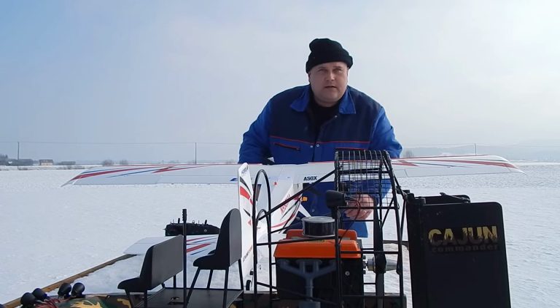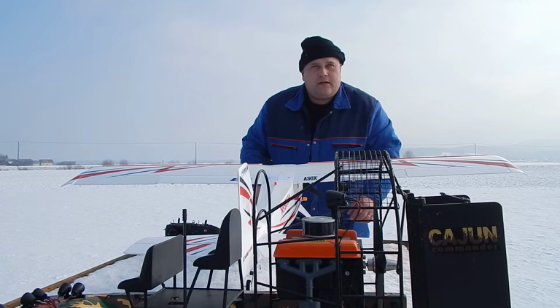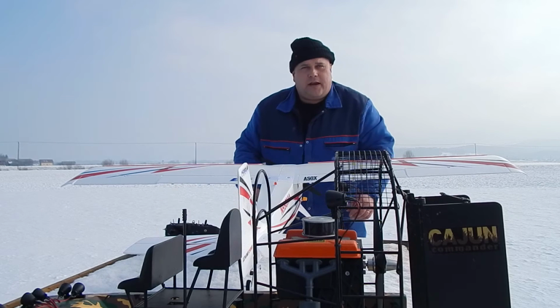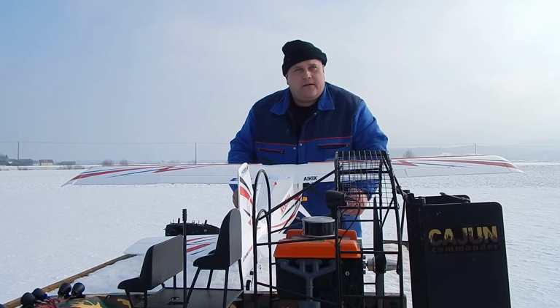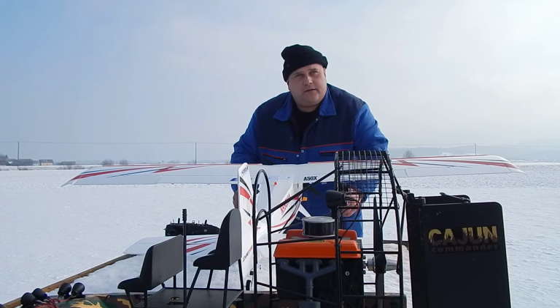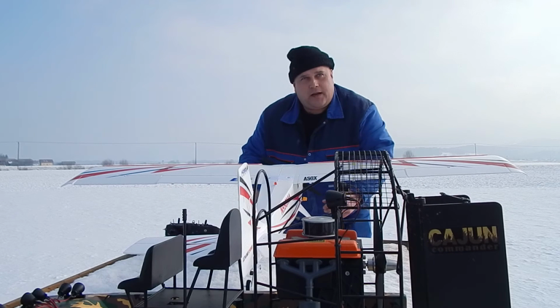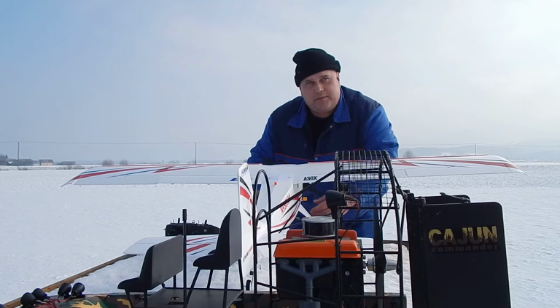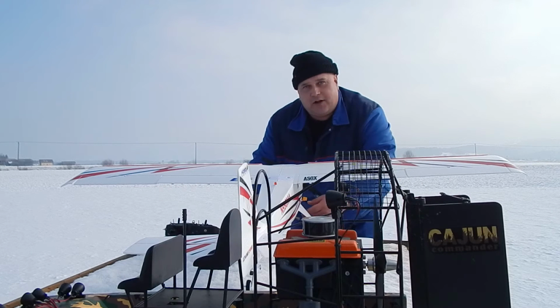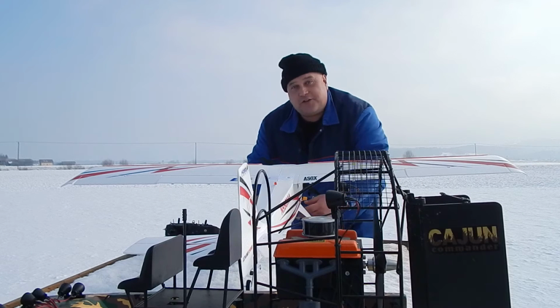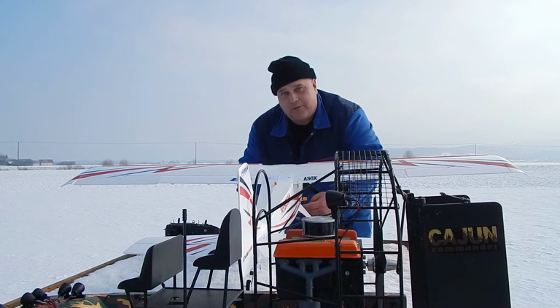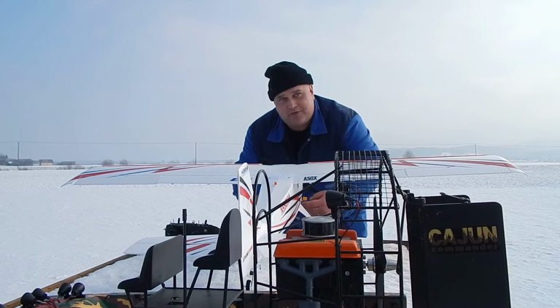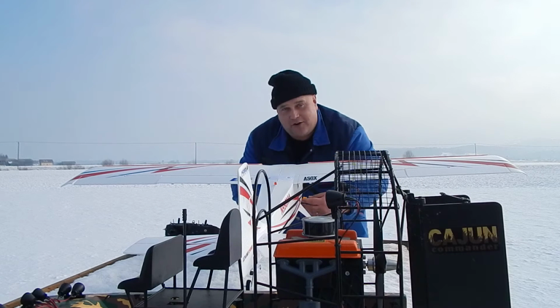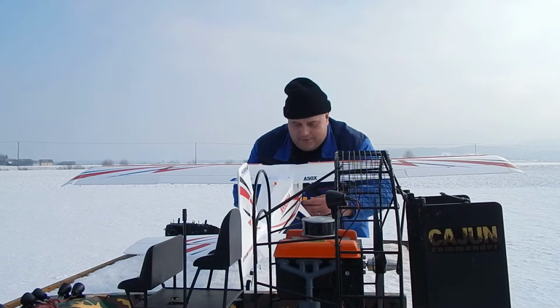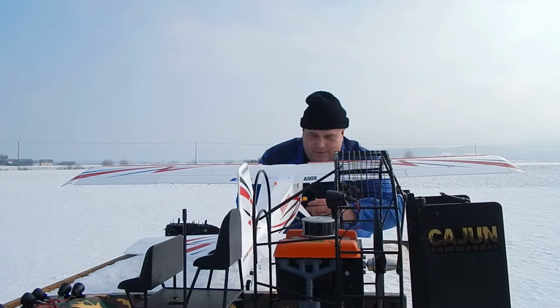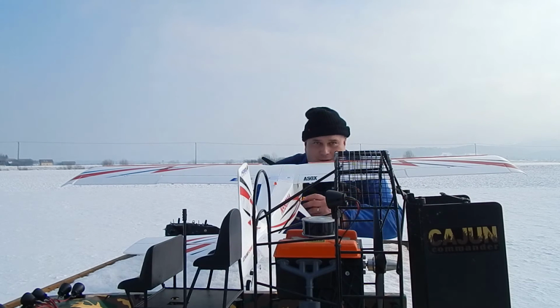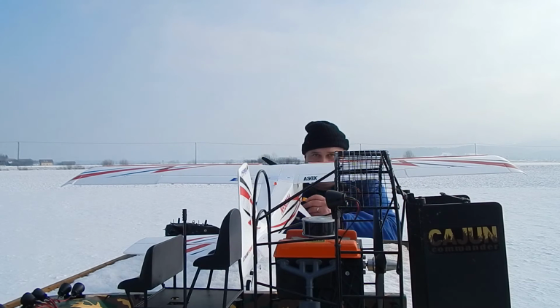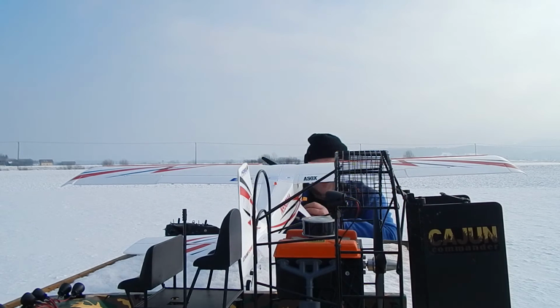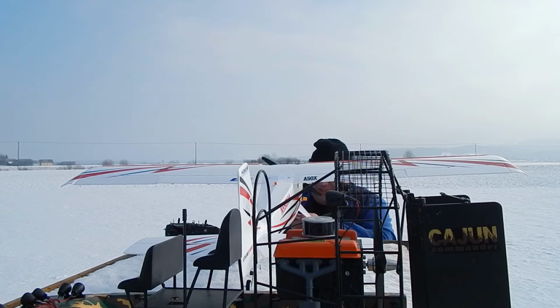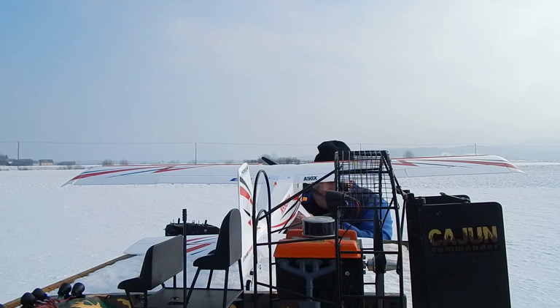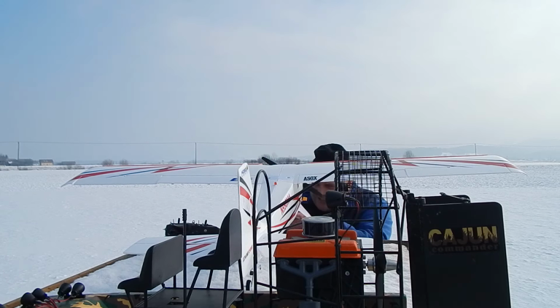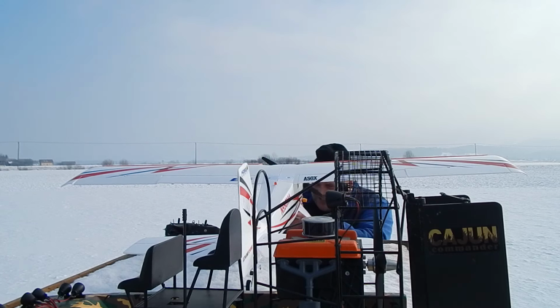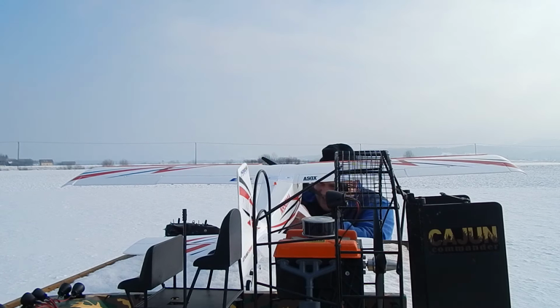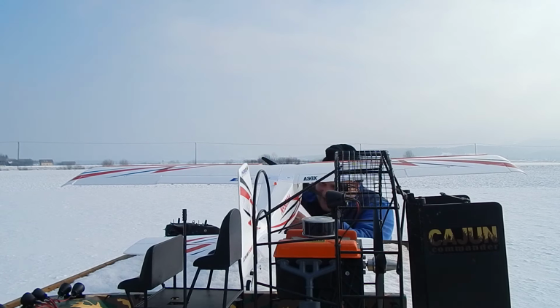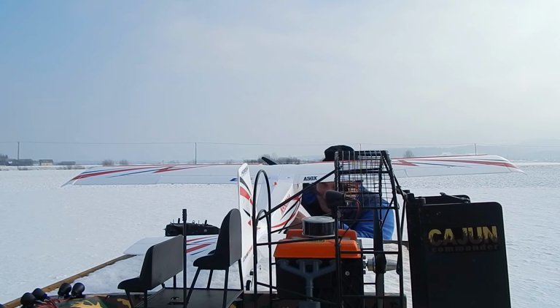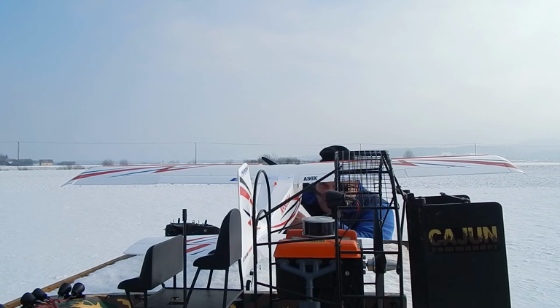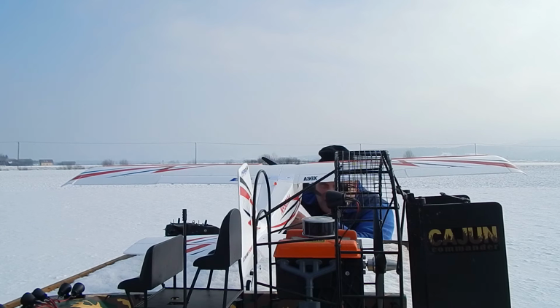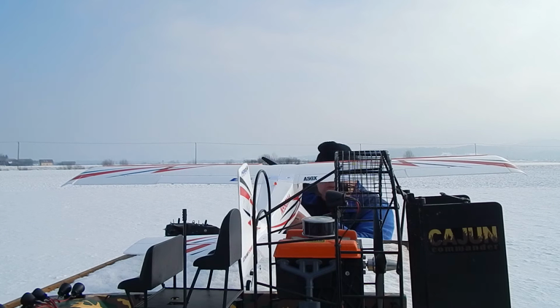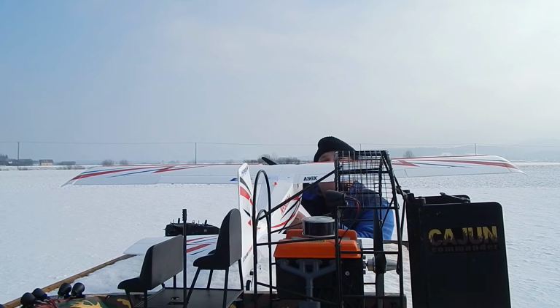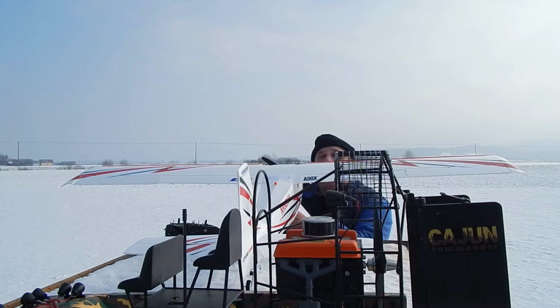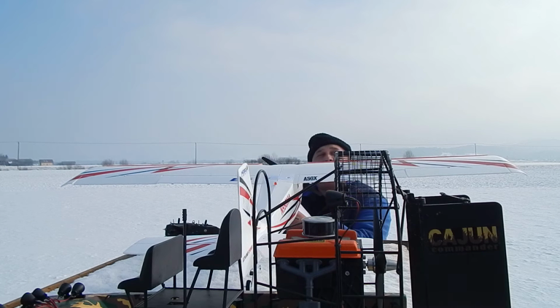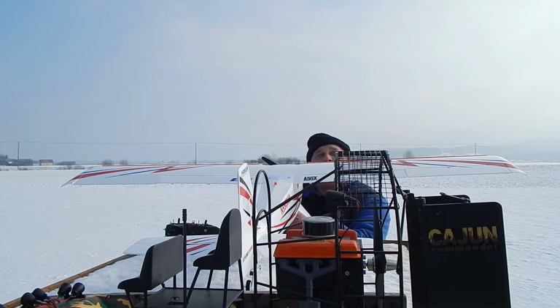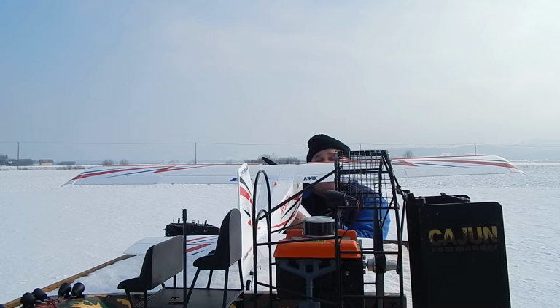Hey, Captain Blanche, the camera is on. Yes. Let me show you my new plane.